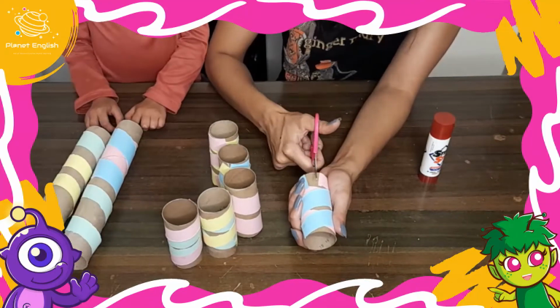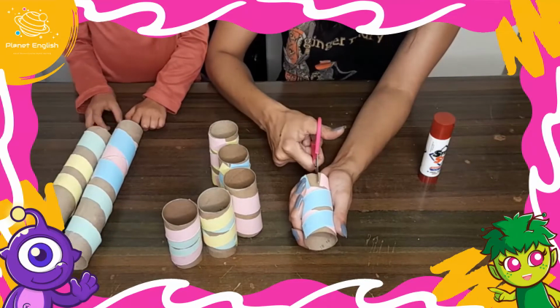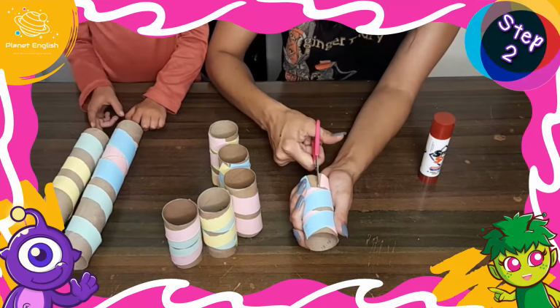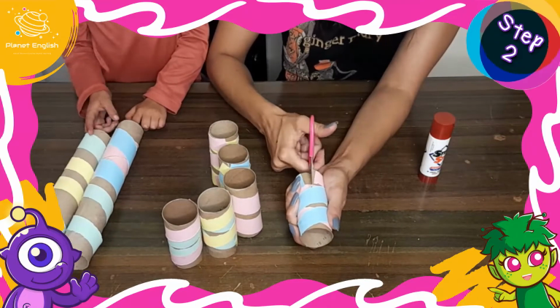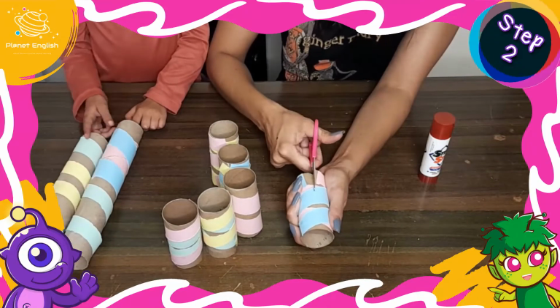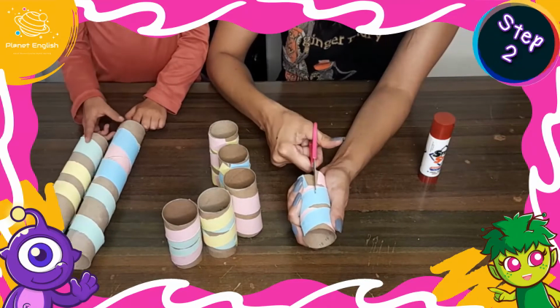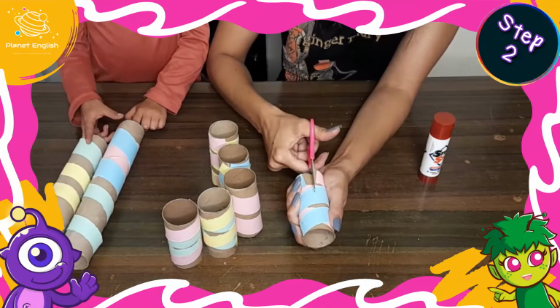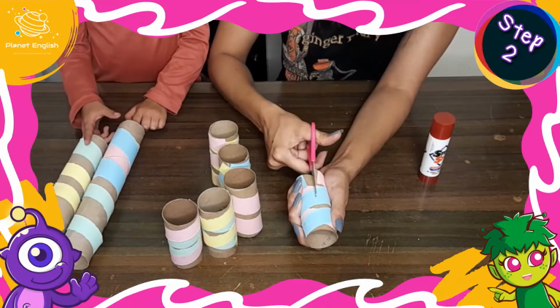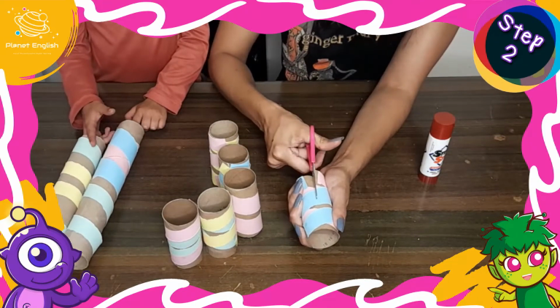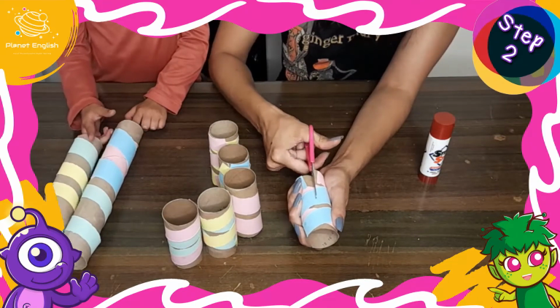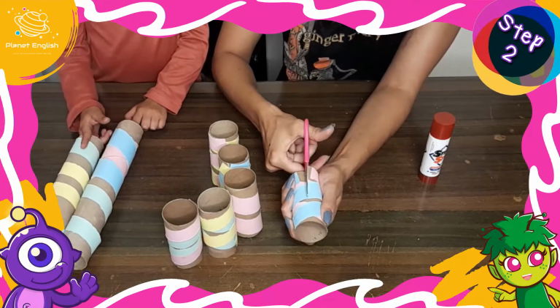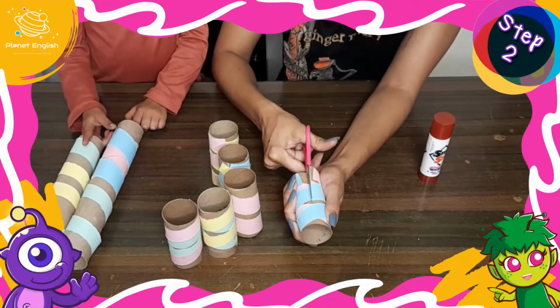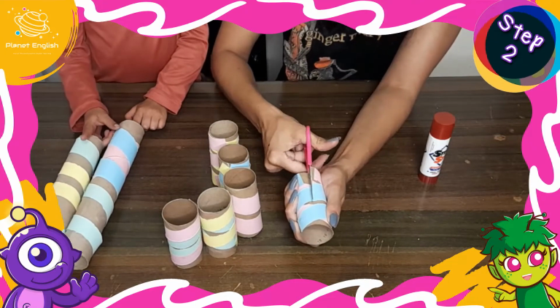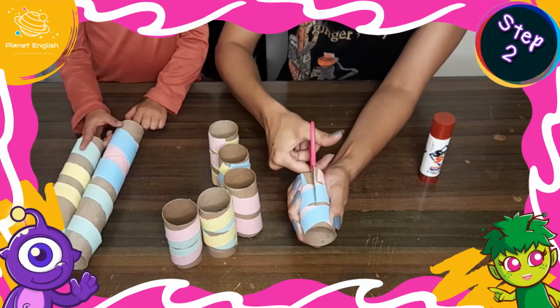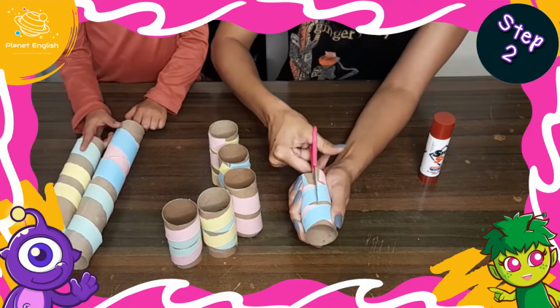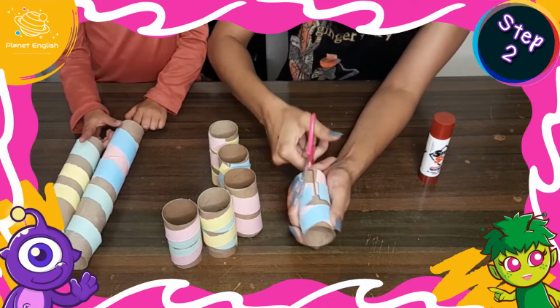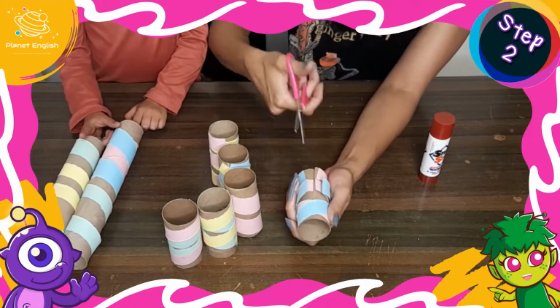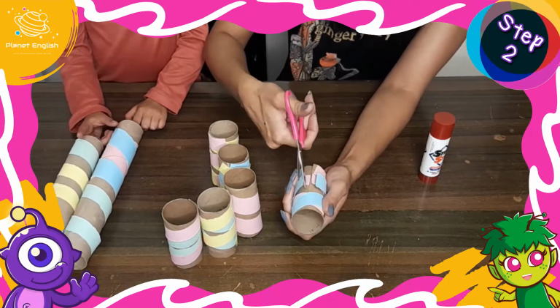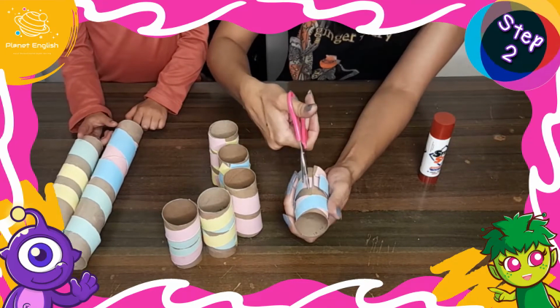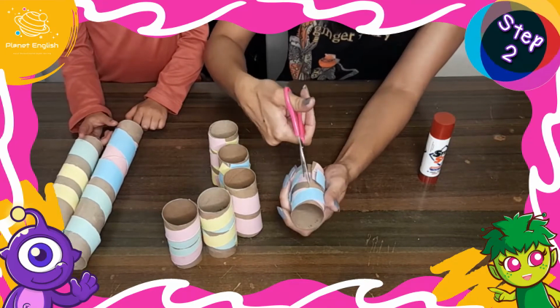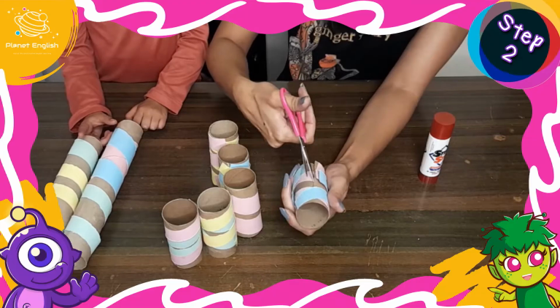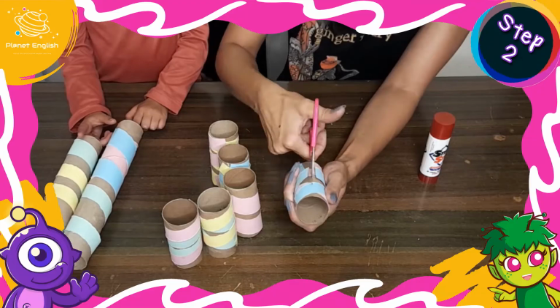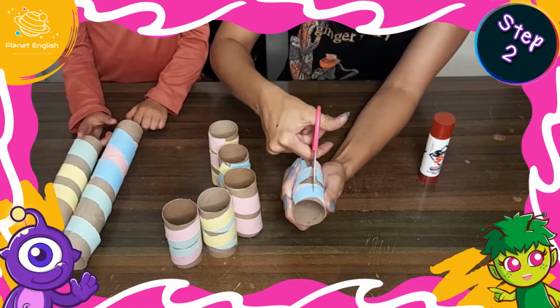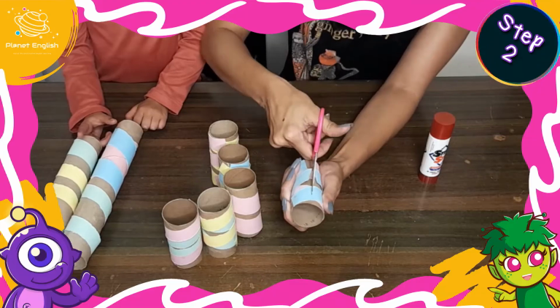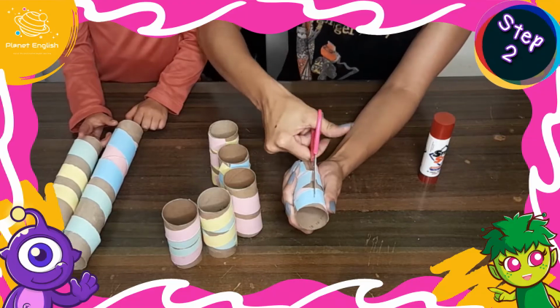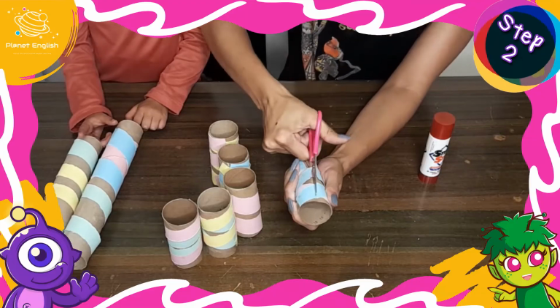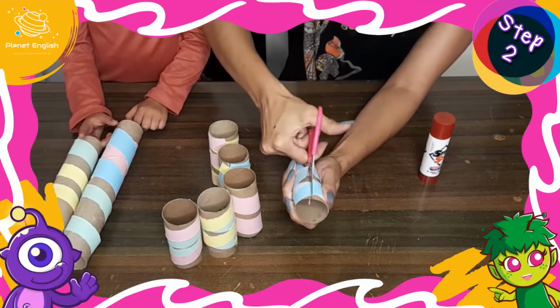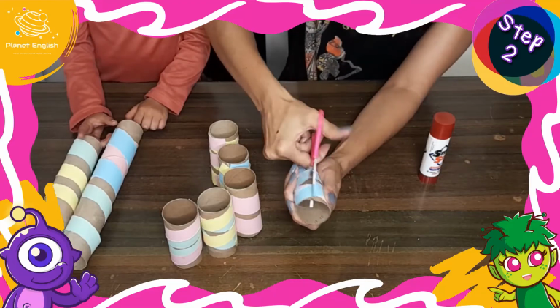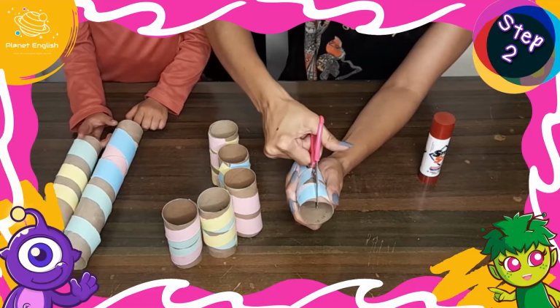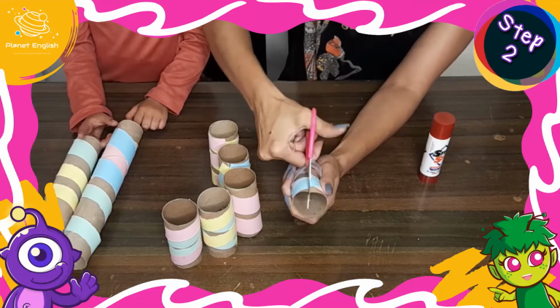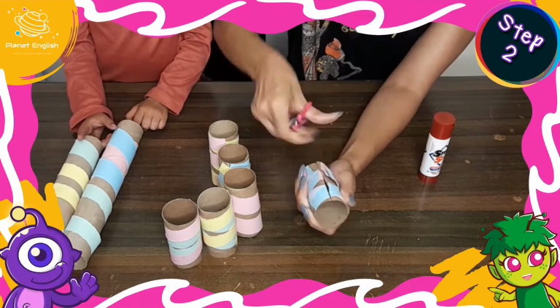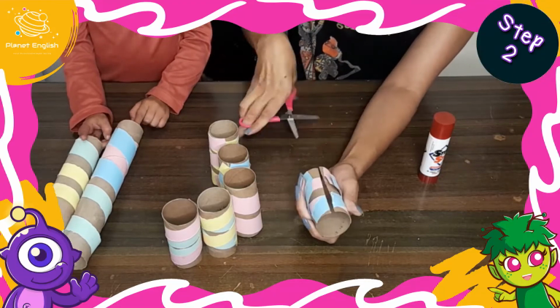Step 2: Cut each of the tubes in half right down the center.